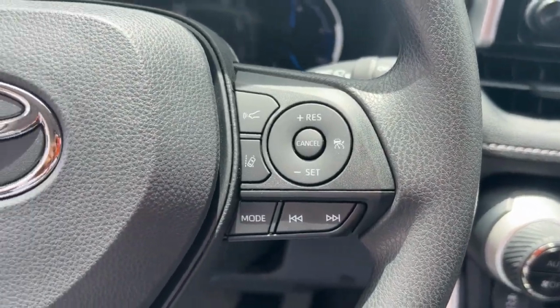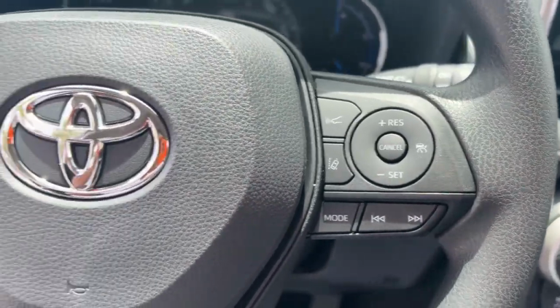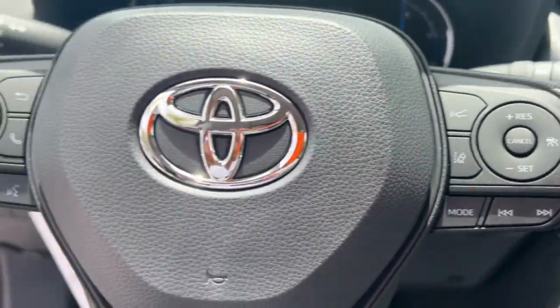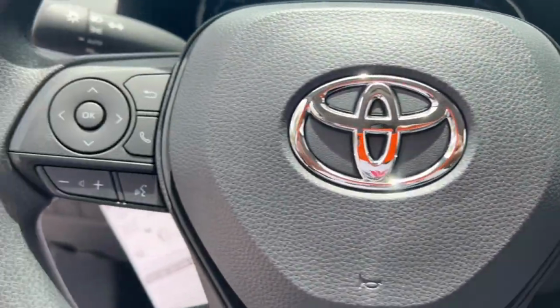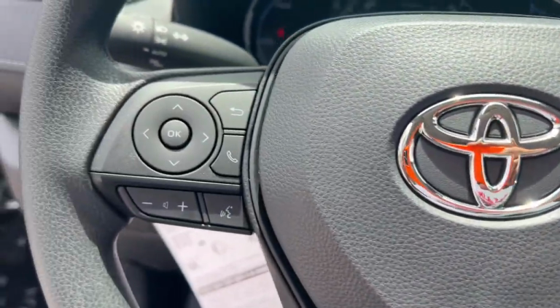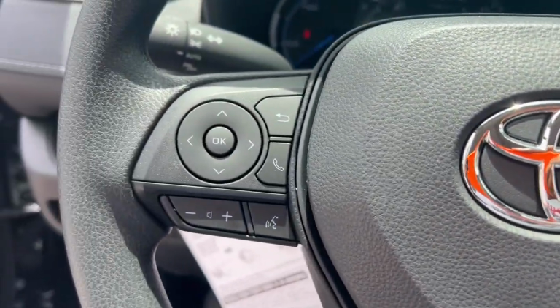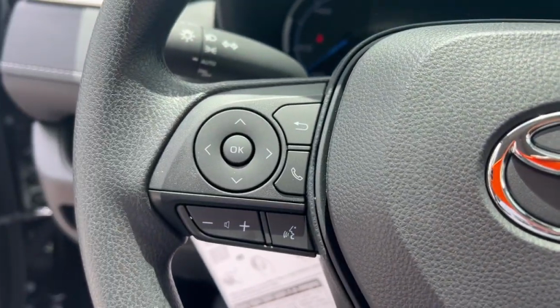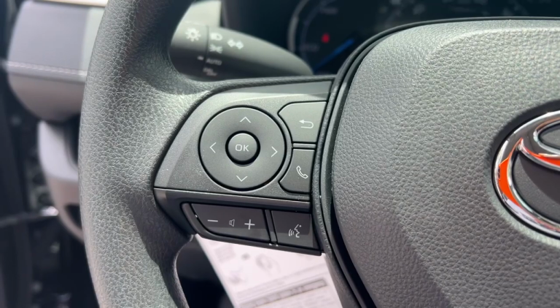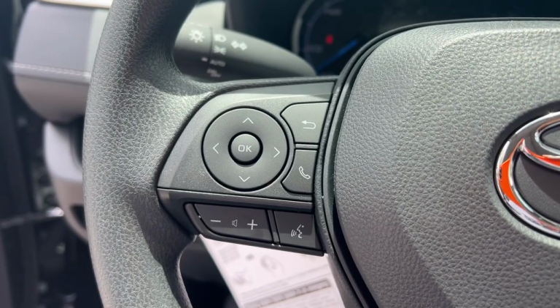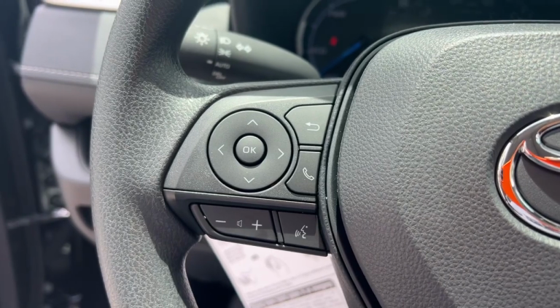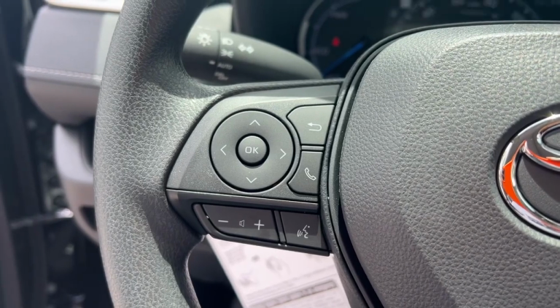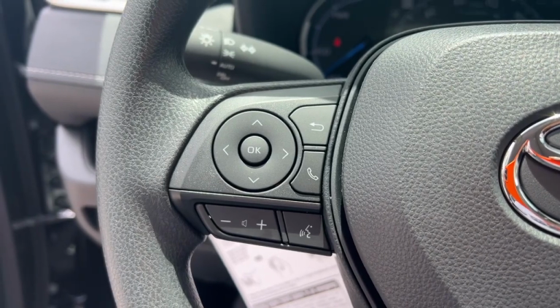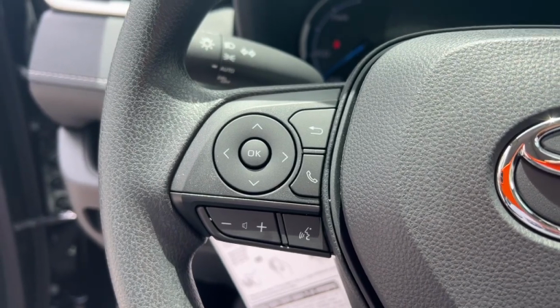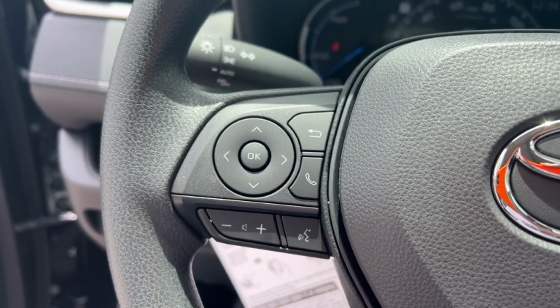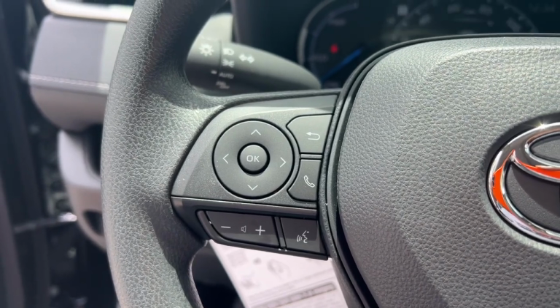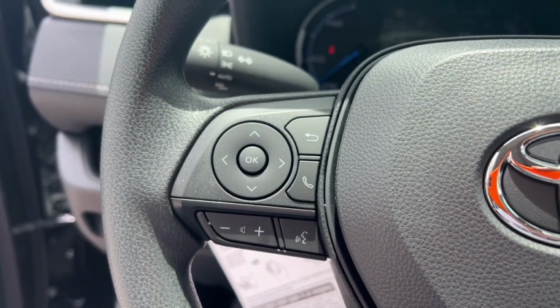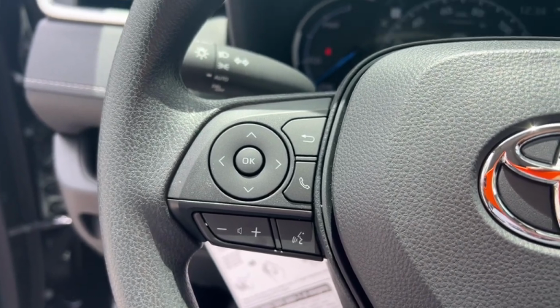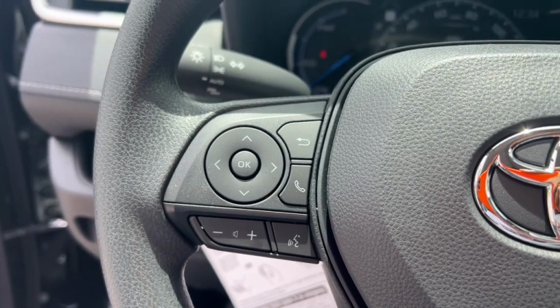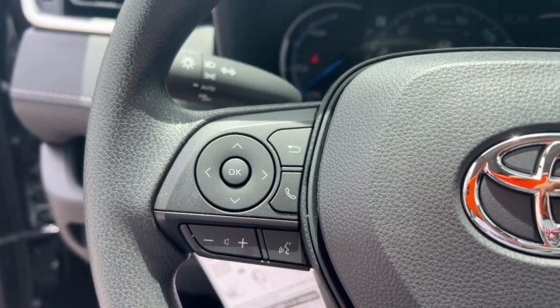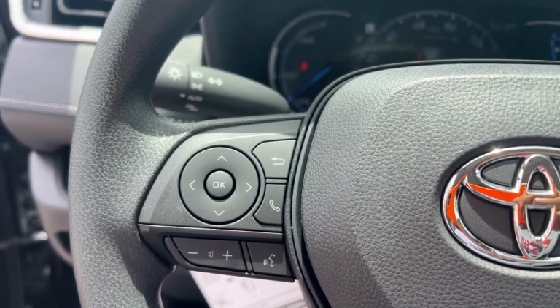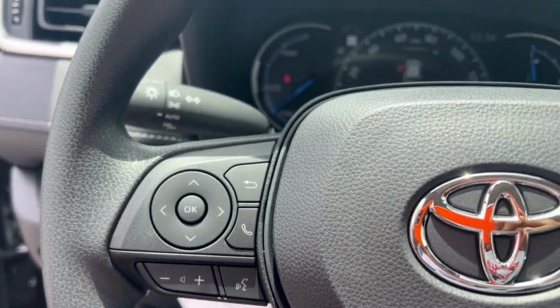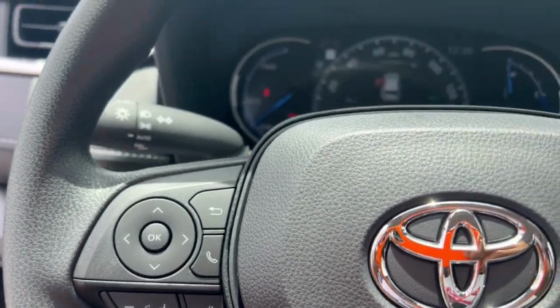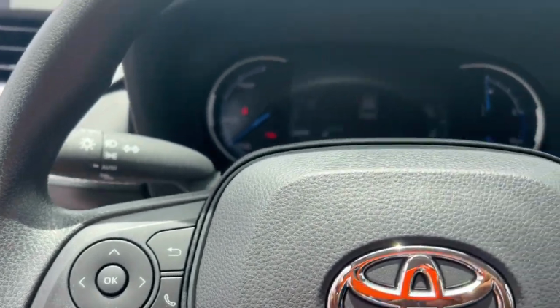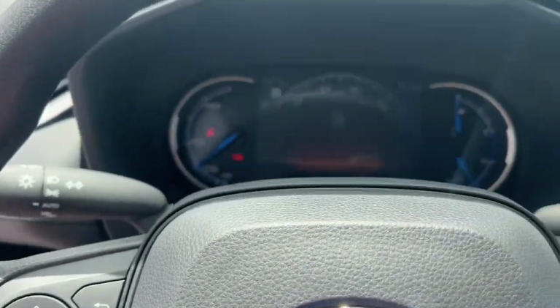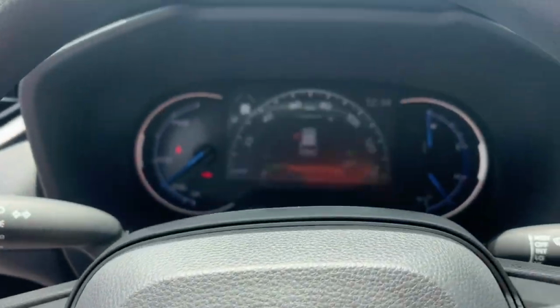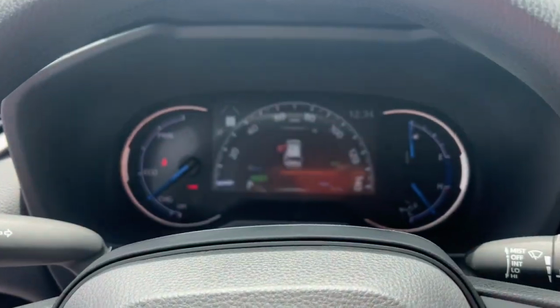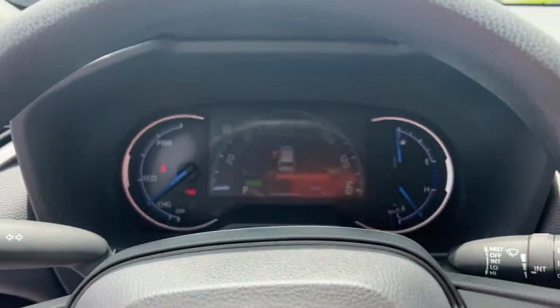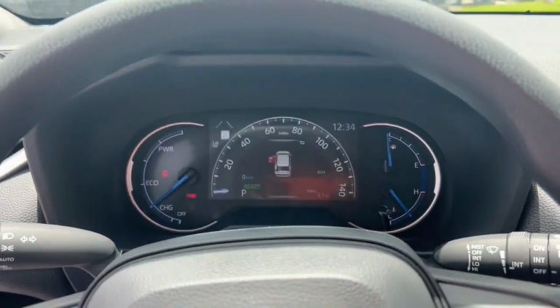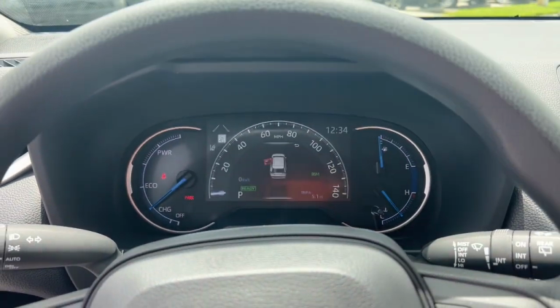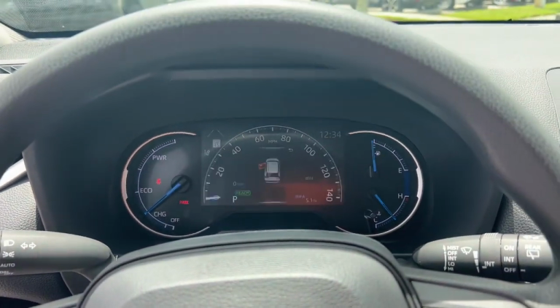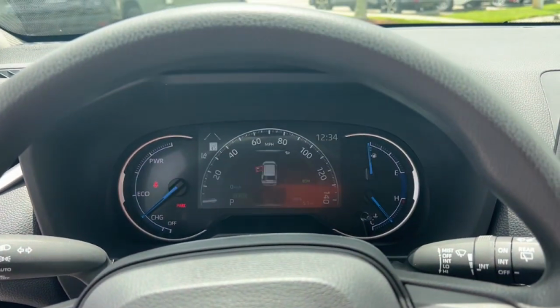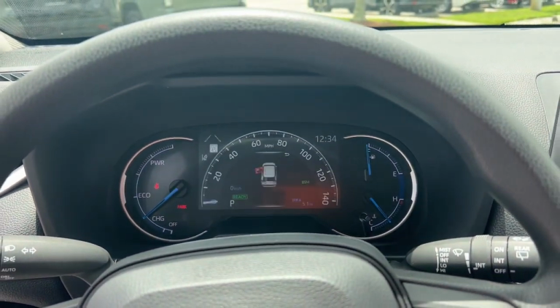Heated mirrors, dual zone AC, power driver's seat, aluminum wheels, and alarm.